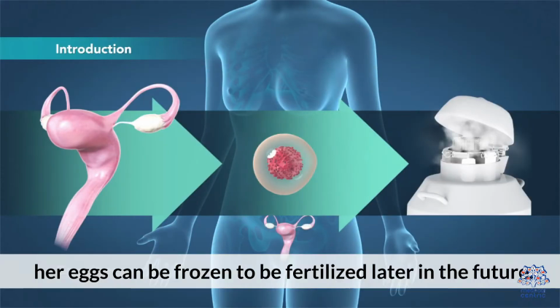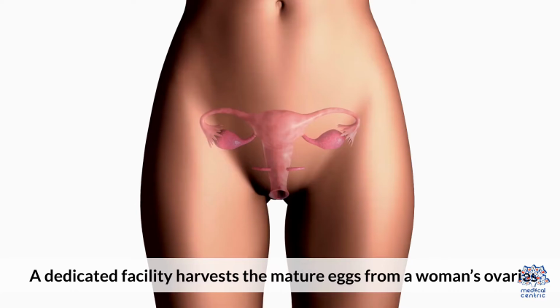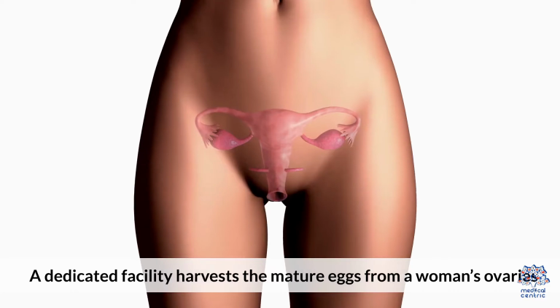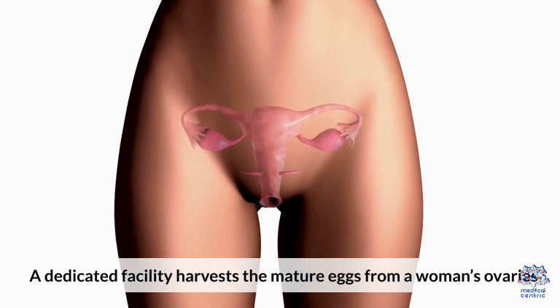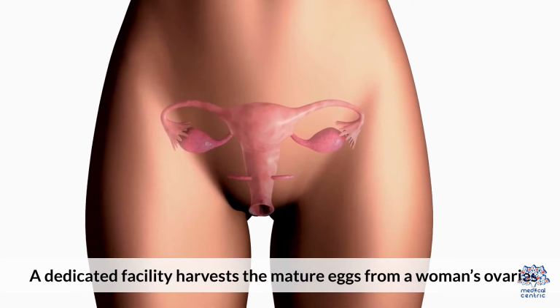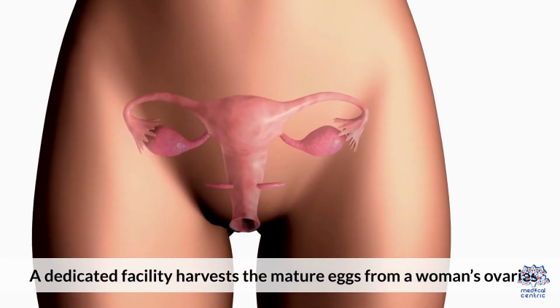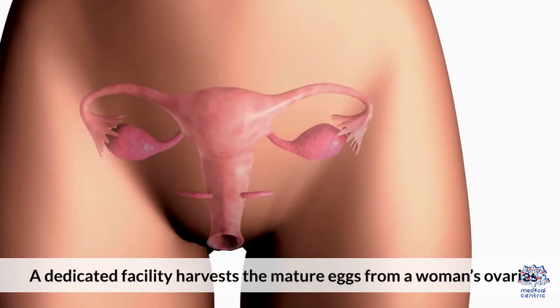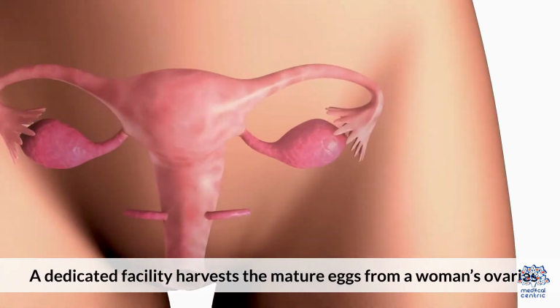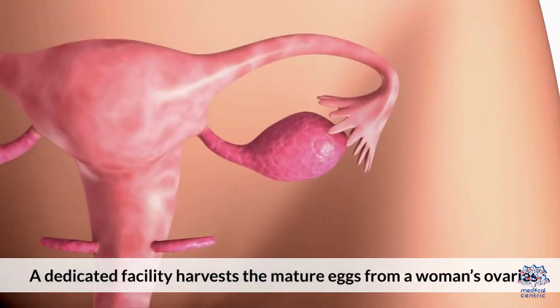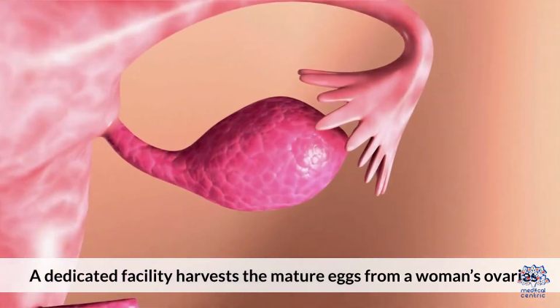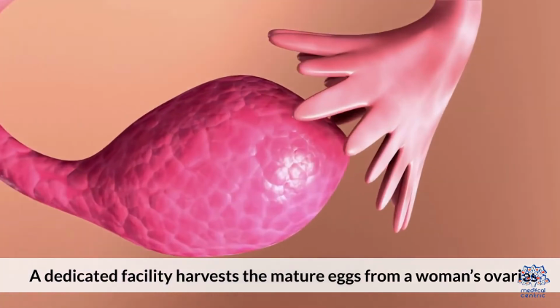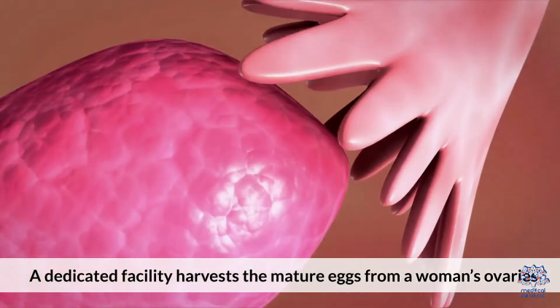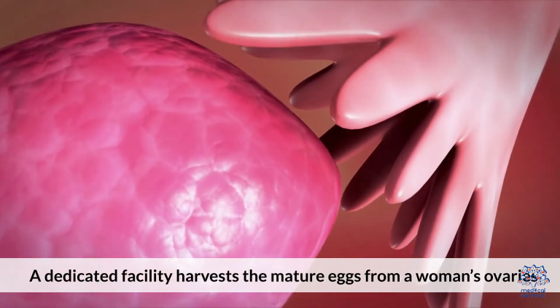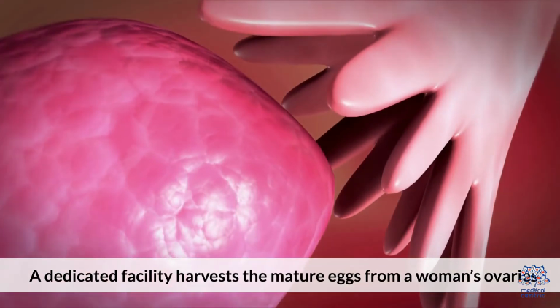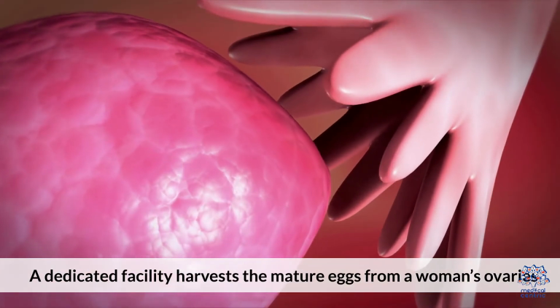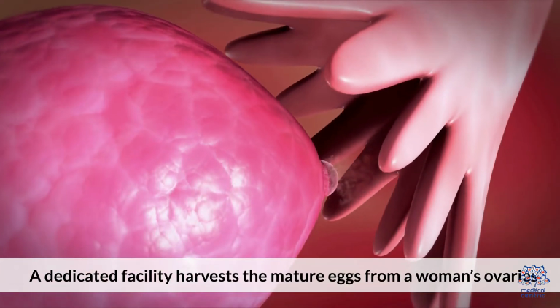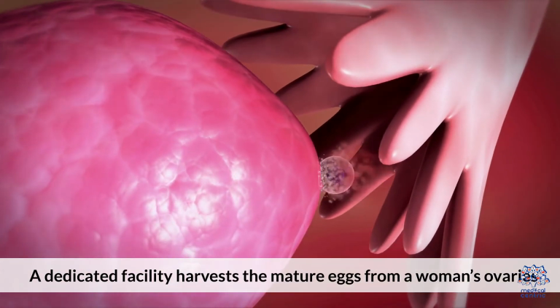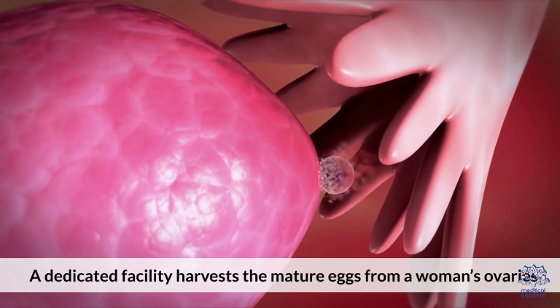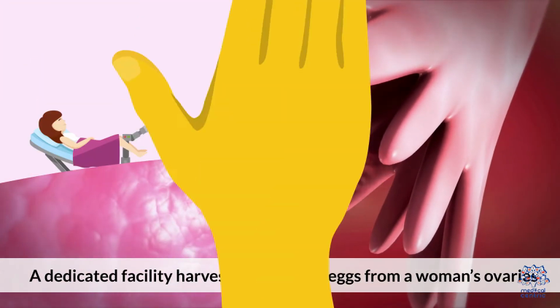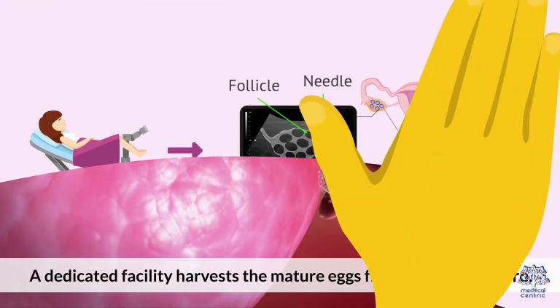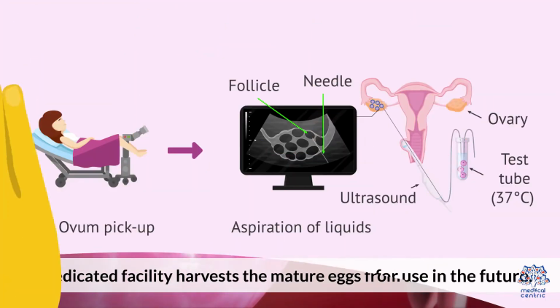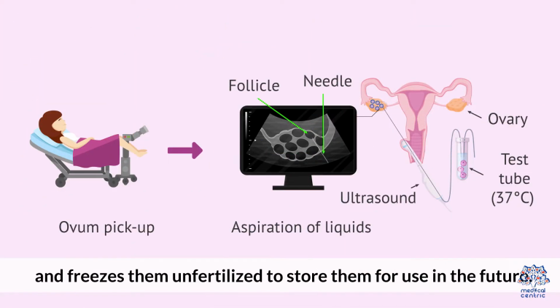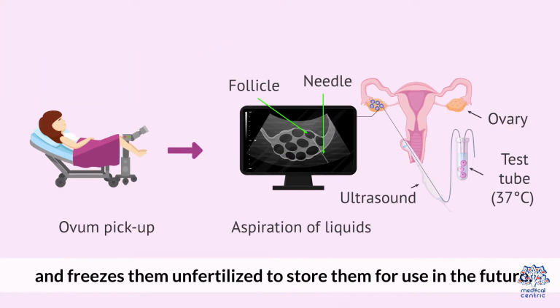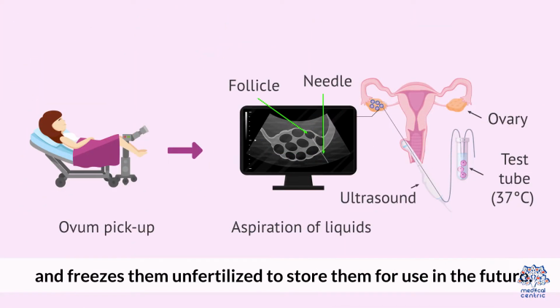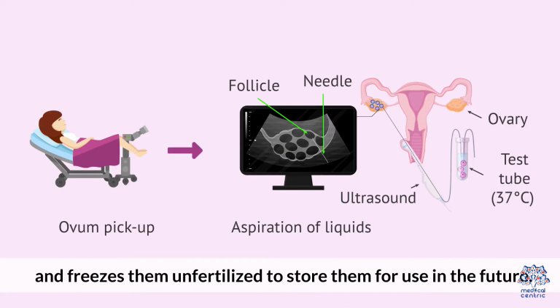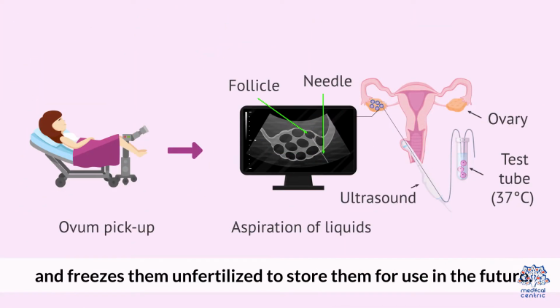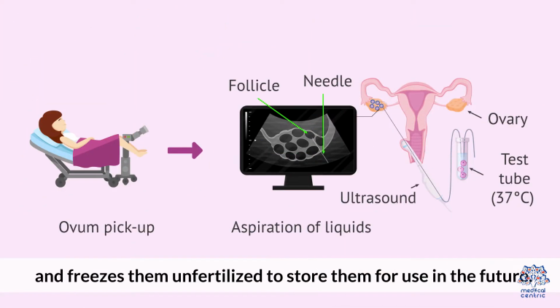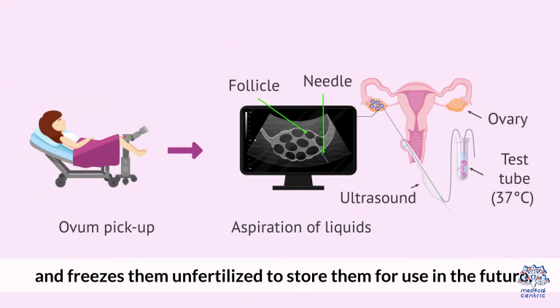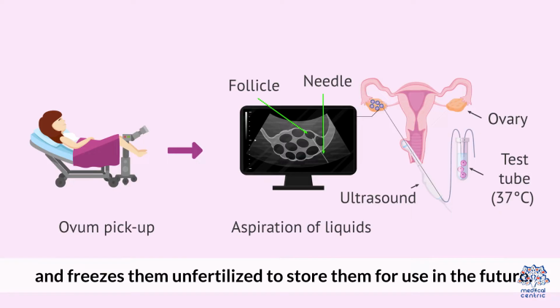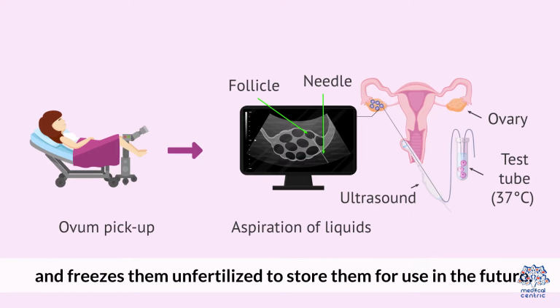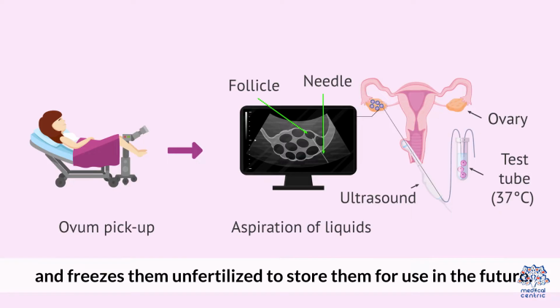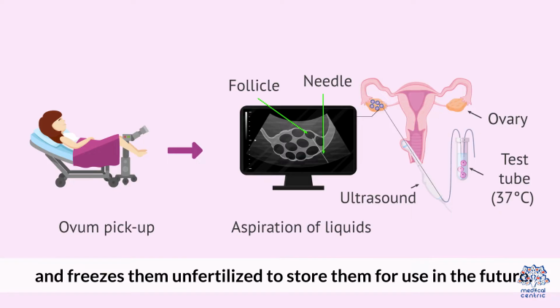A dedicated facility harvests the mature eggs from a woman's ovaries and freezes them, unfertilized, to store them for use in the future.